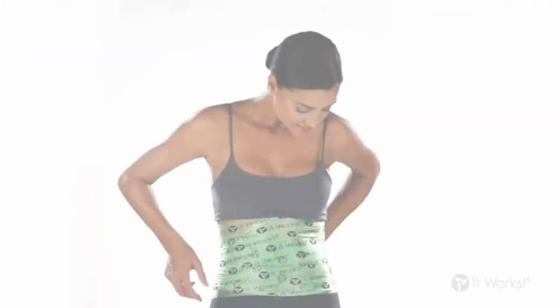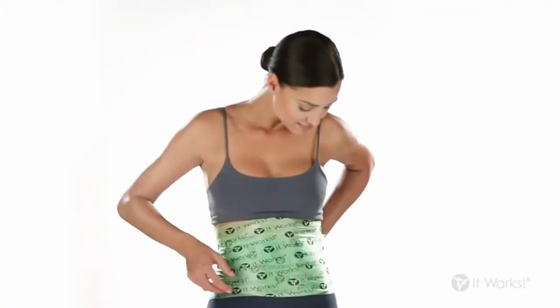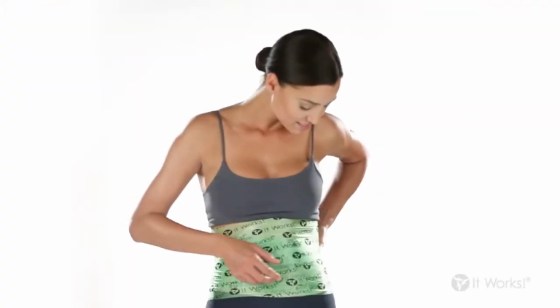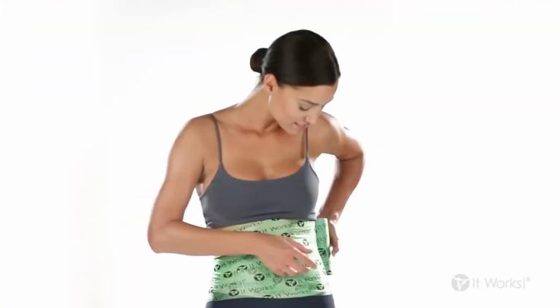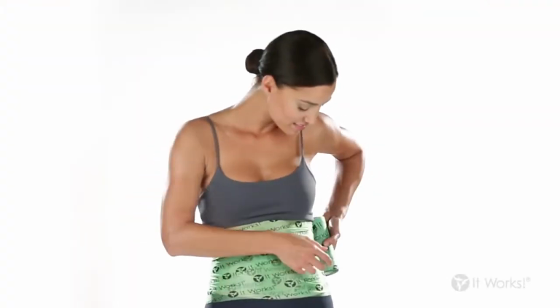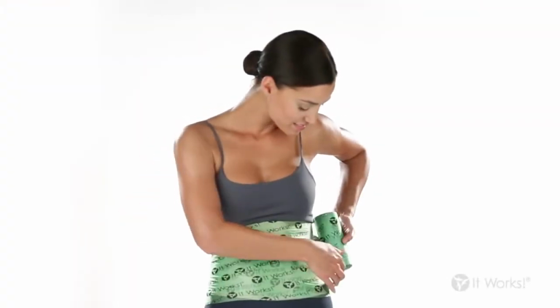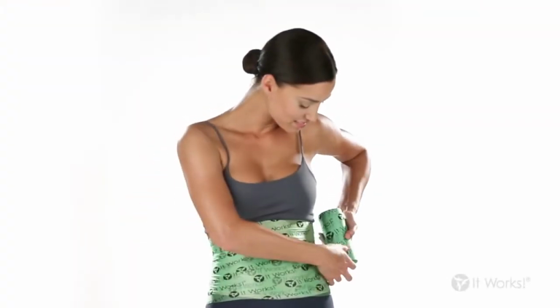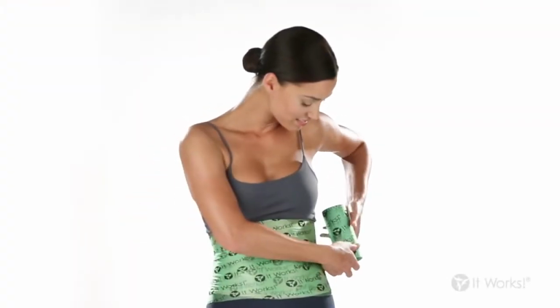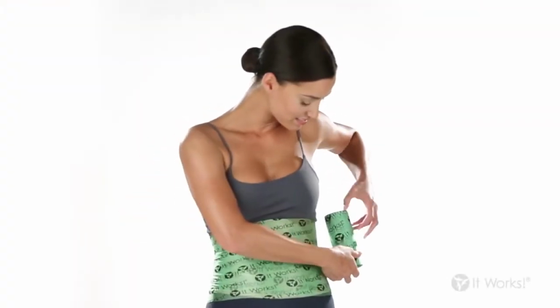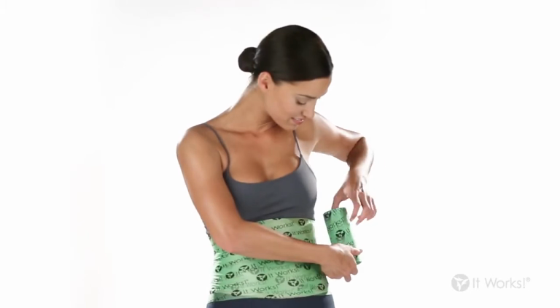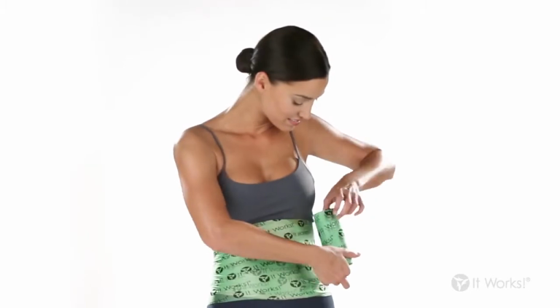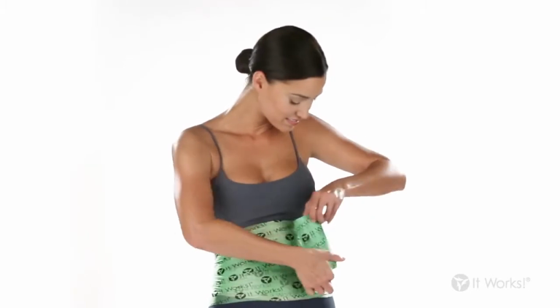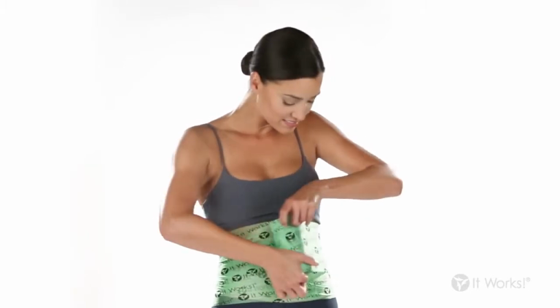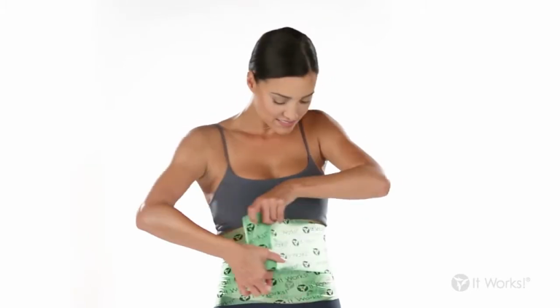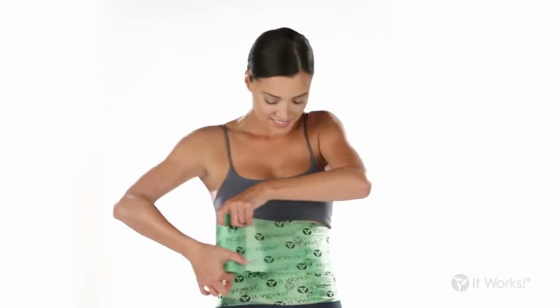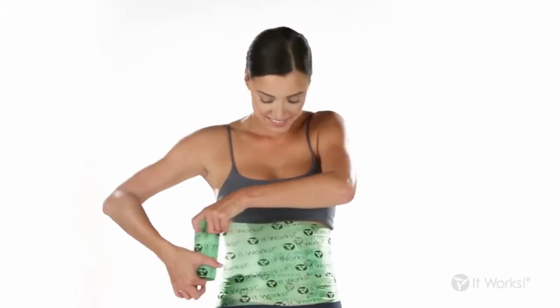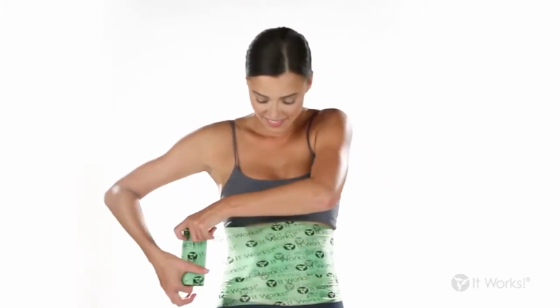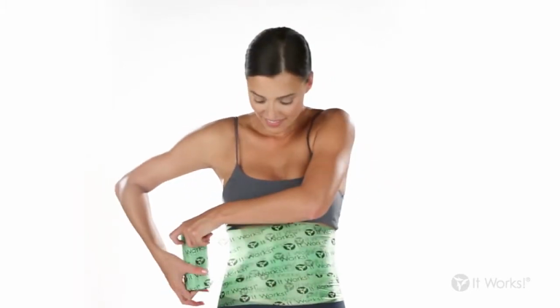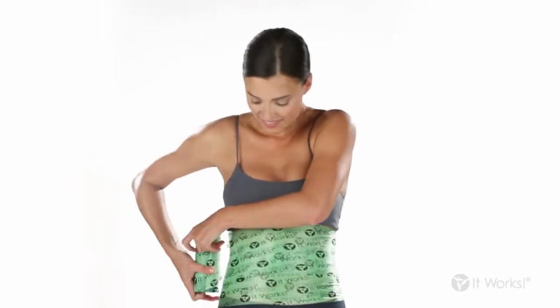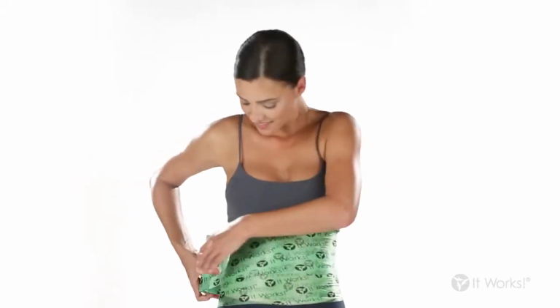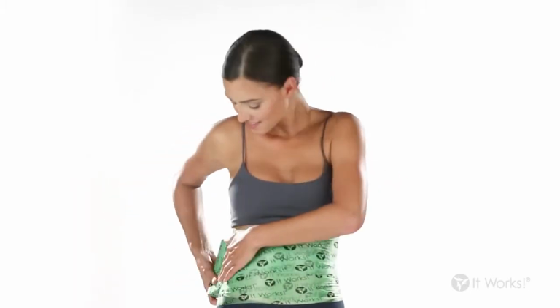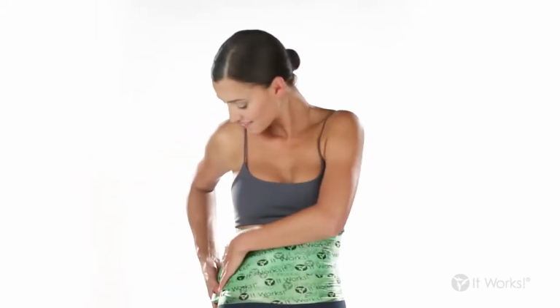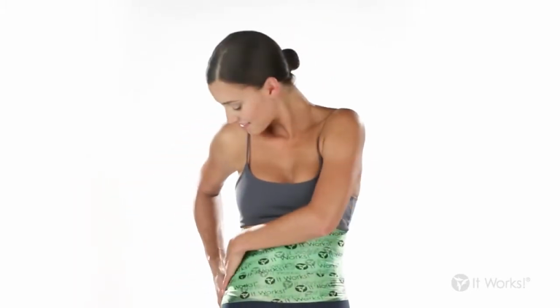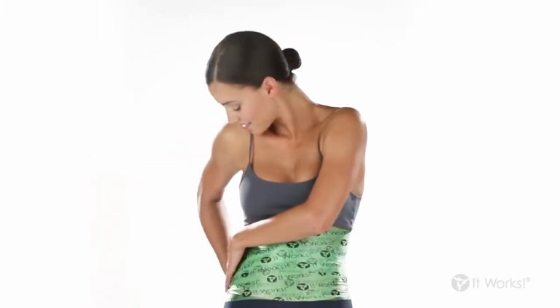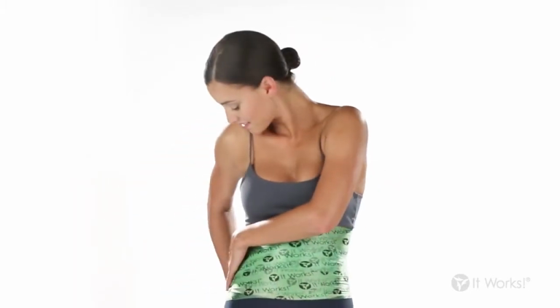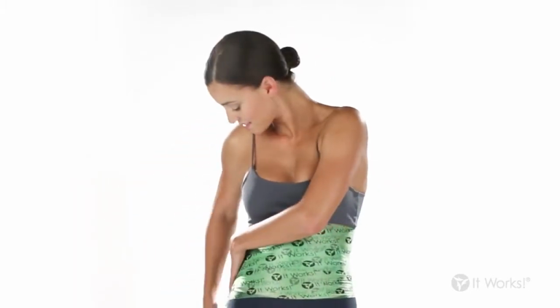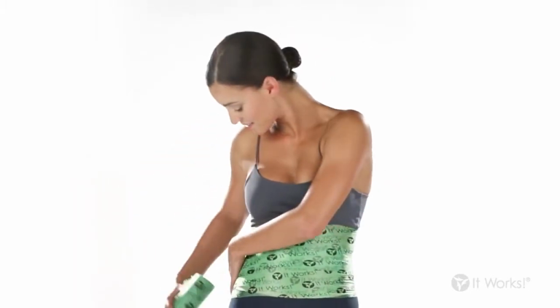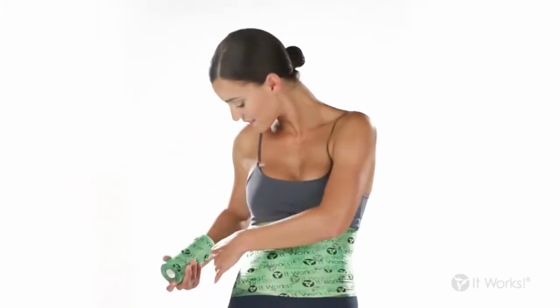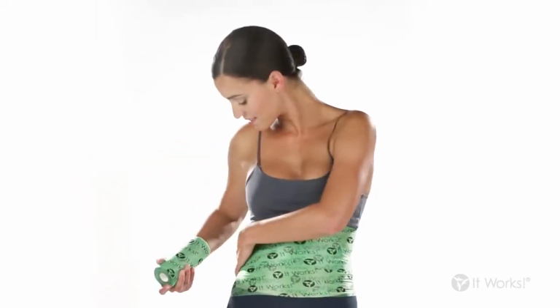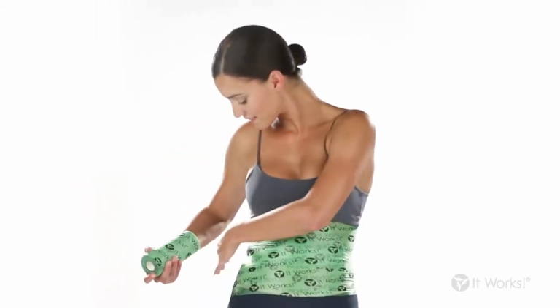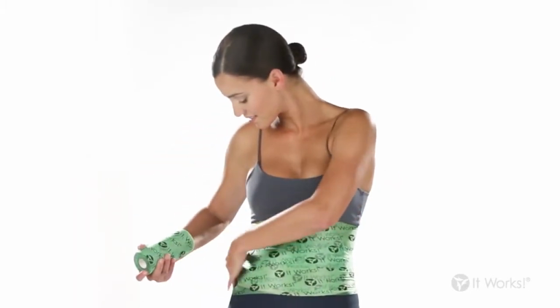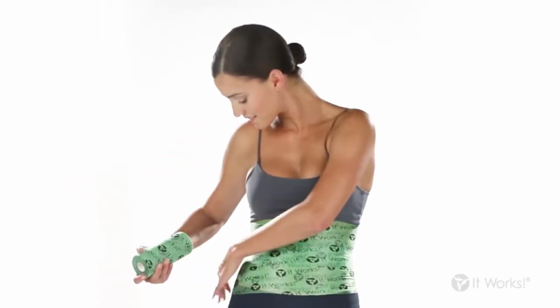To make sure your applicator stays in place, secure it with Fab Wrap. Trim the end of the Fab Wrap and smooth it down.